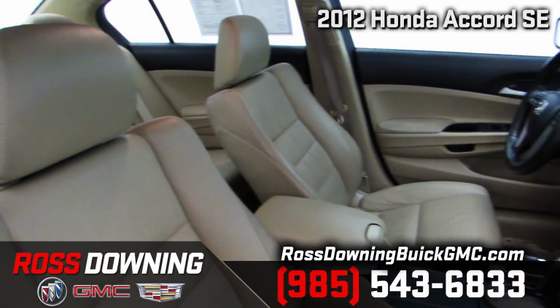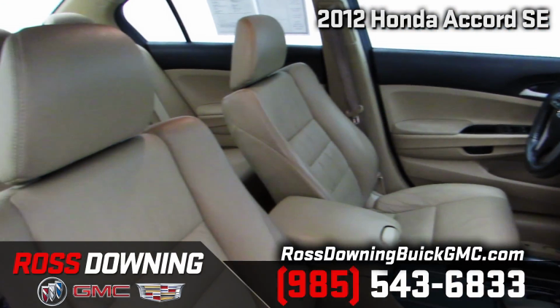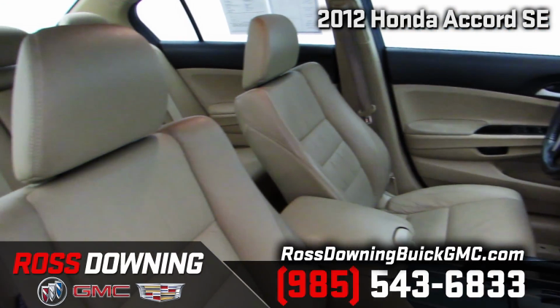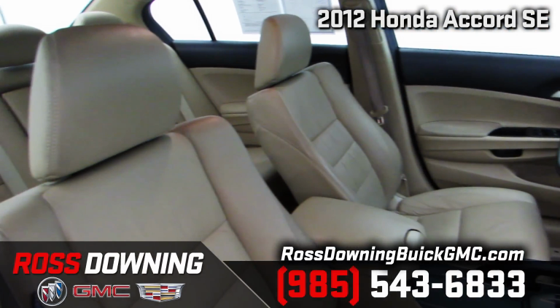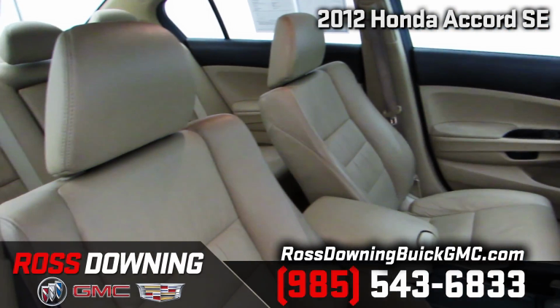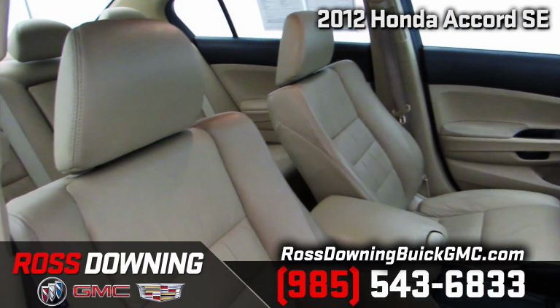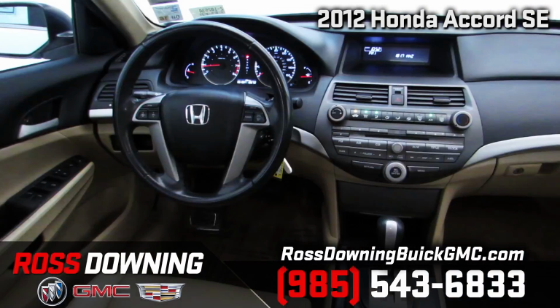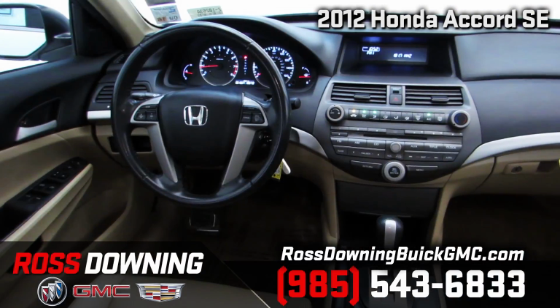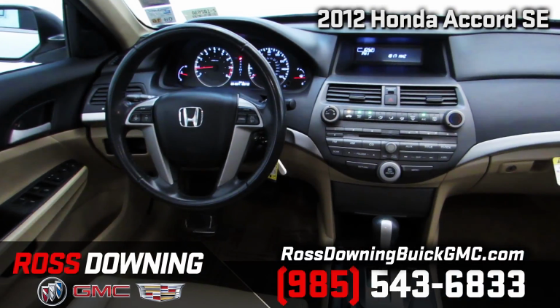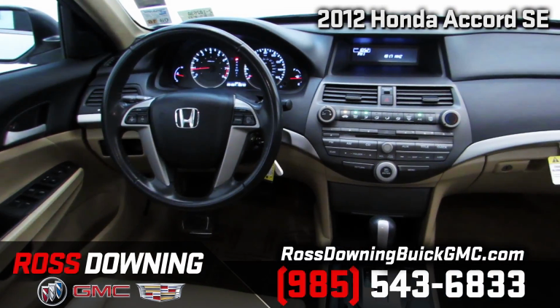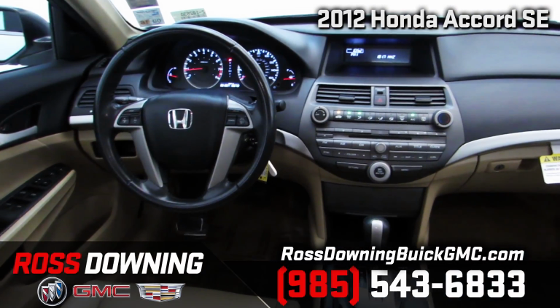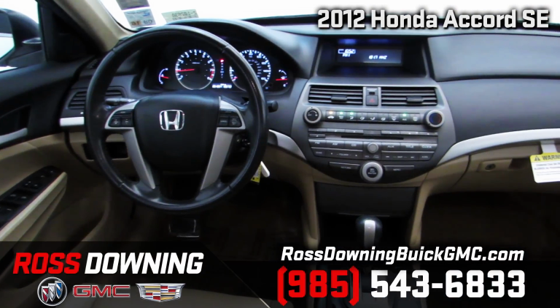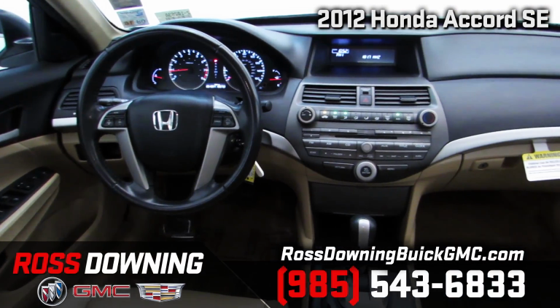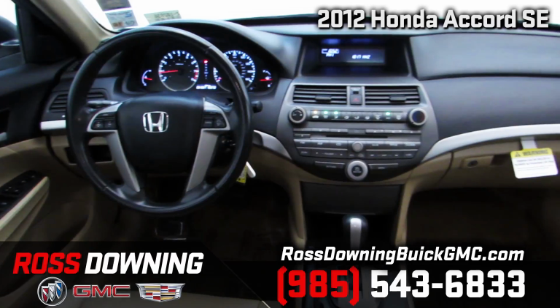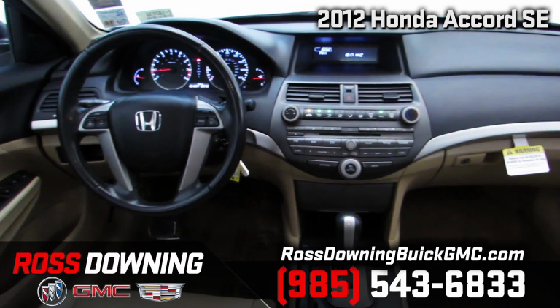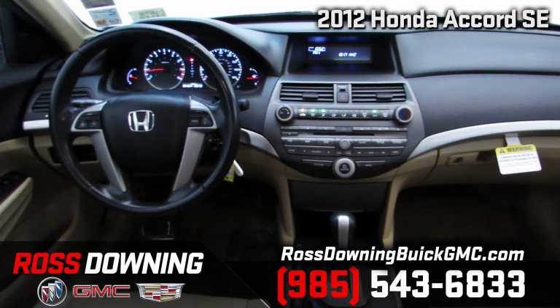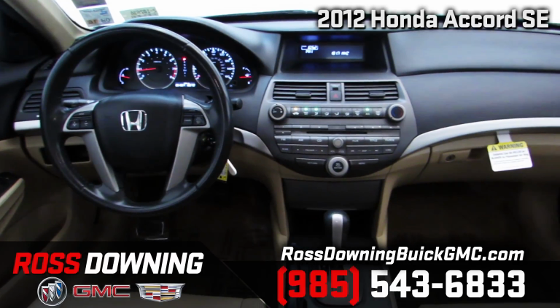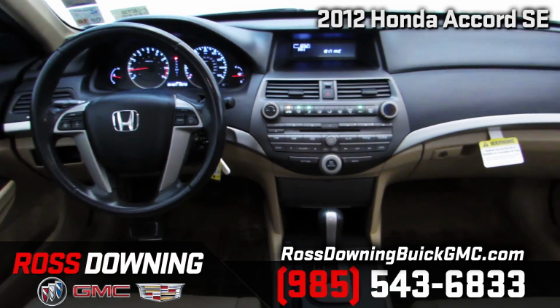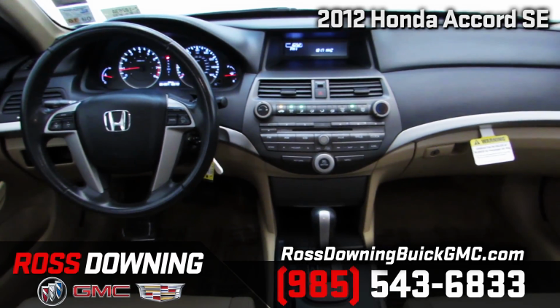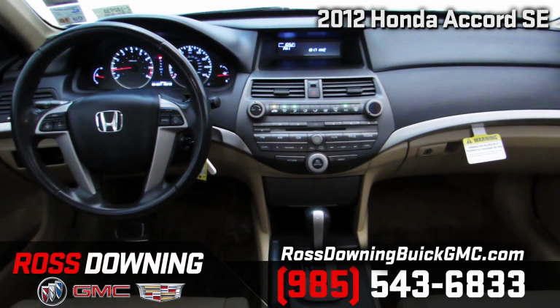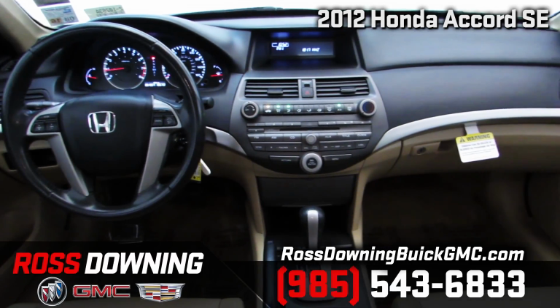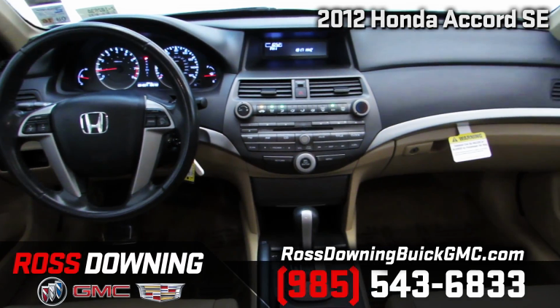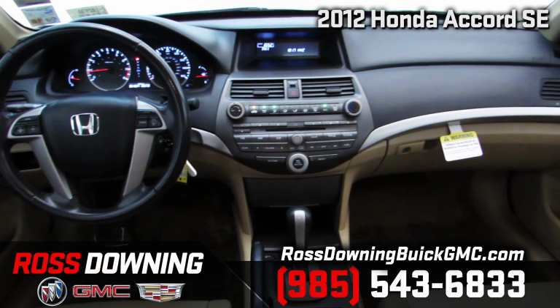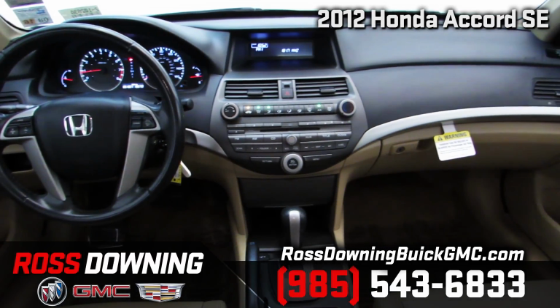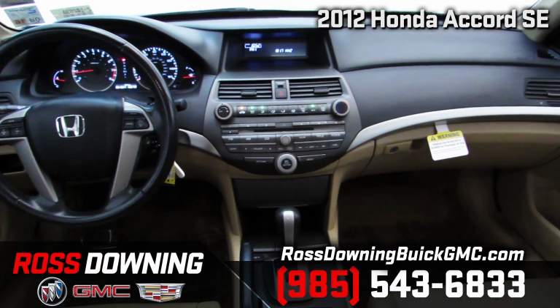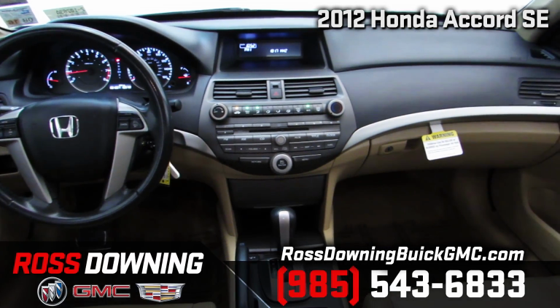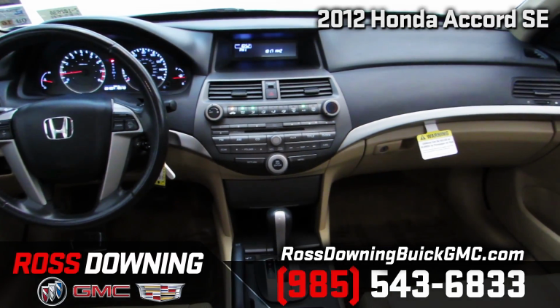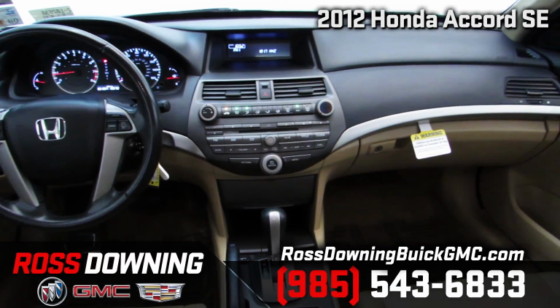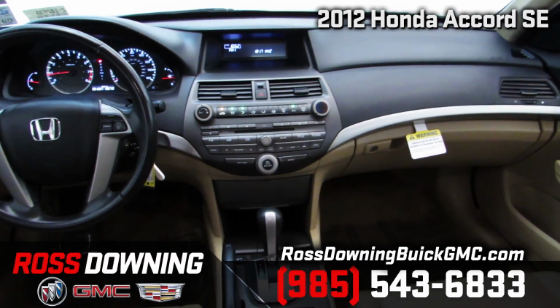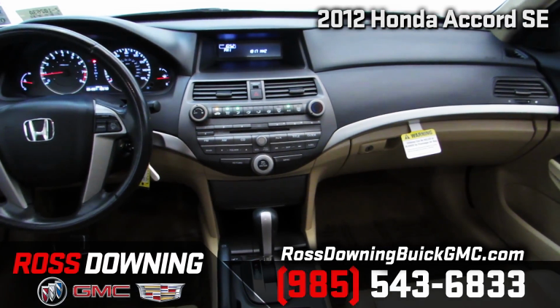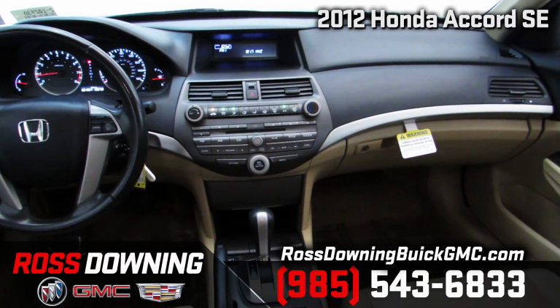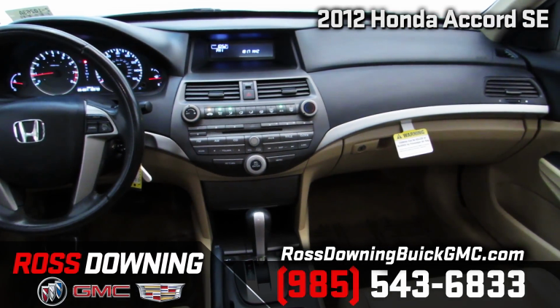Inside, this Accord features leather upholstery with heated front seats, power windows, locks, mirrors, and driver's seat.